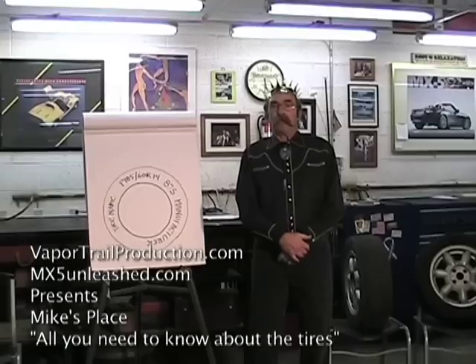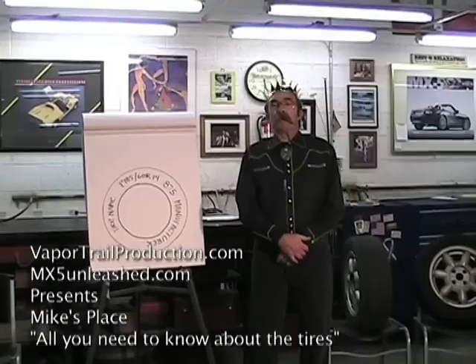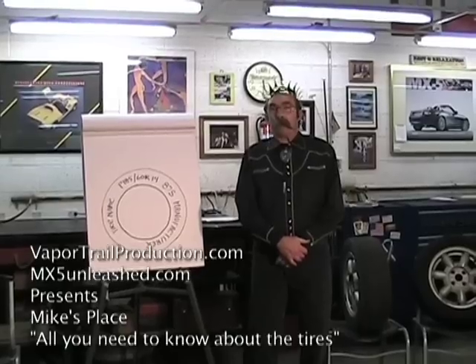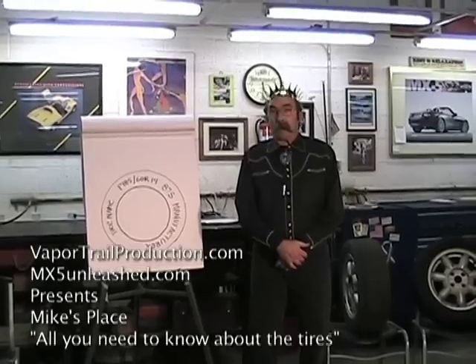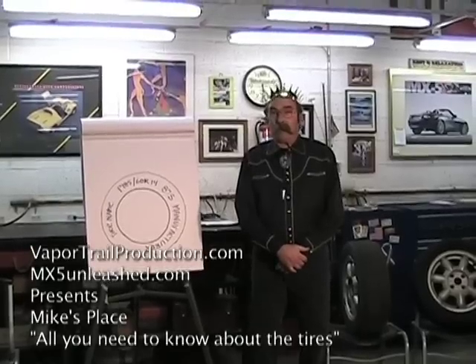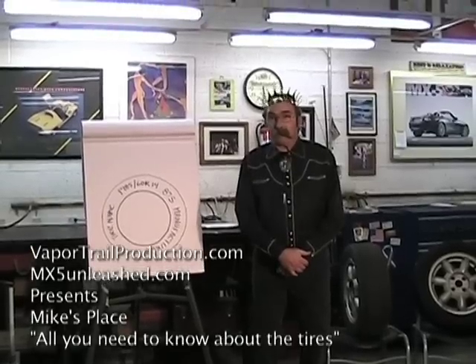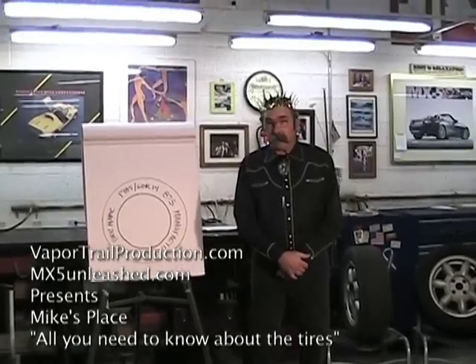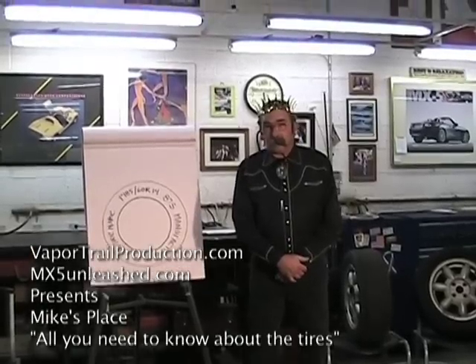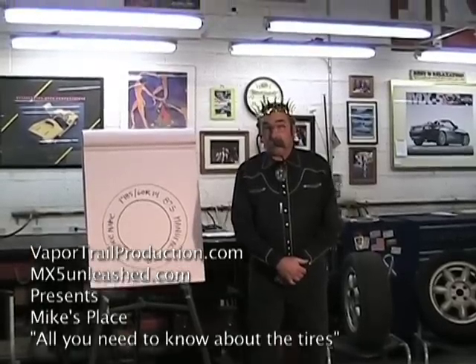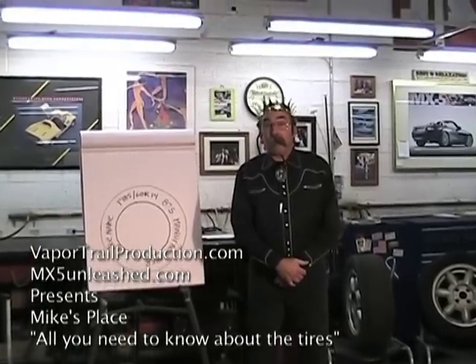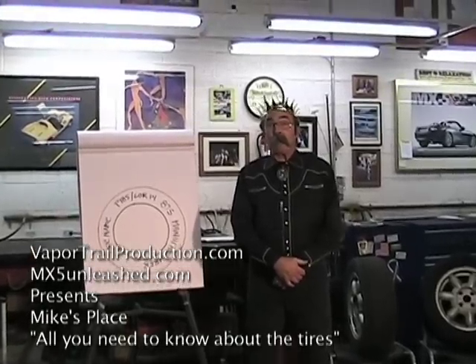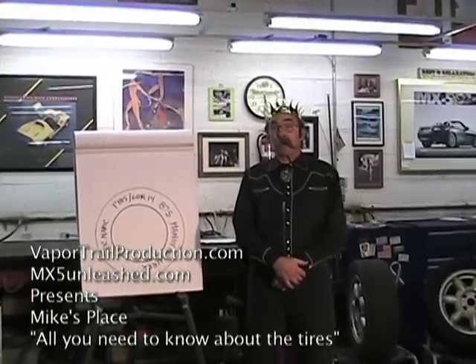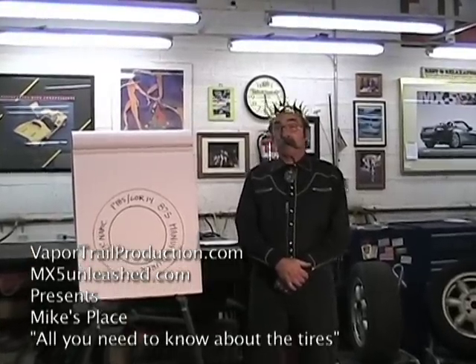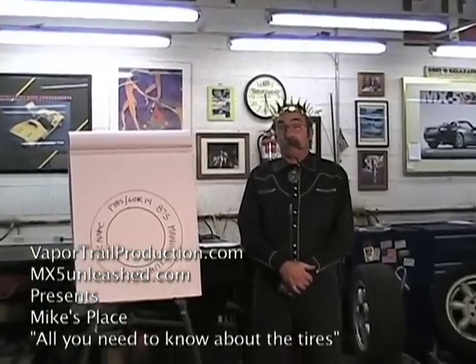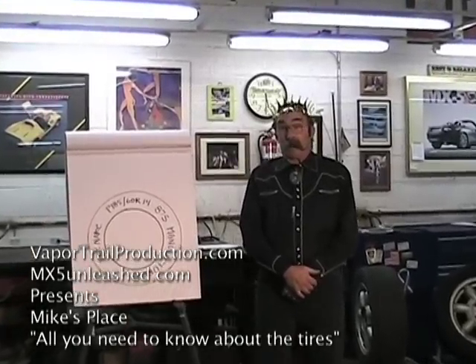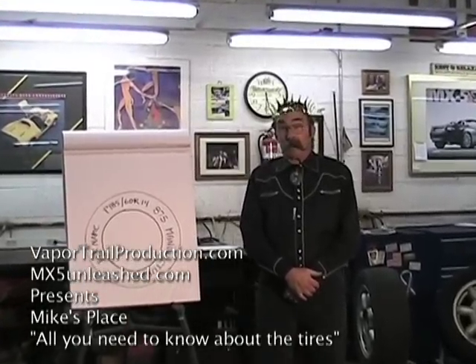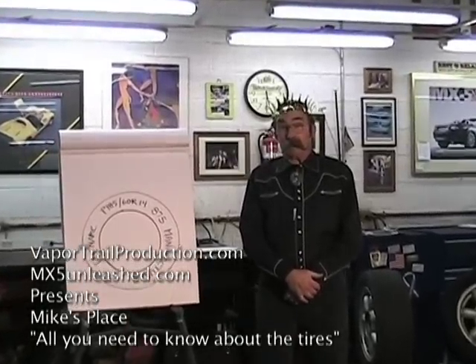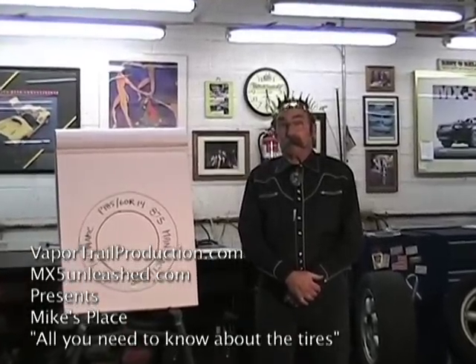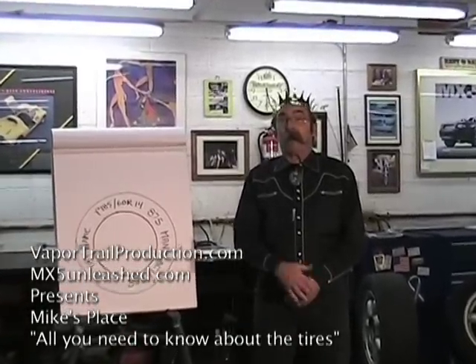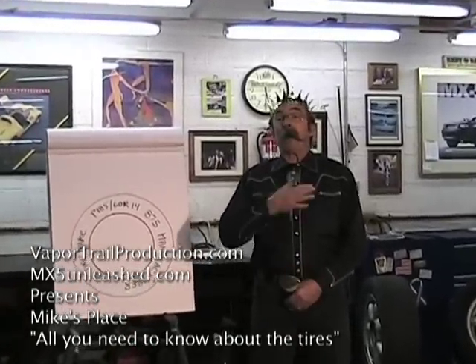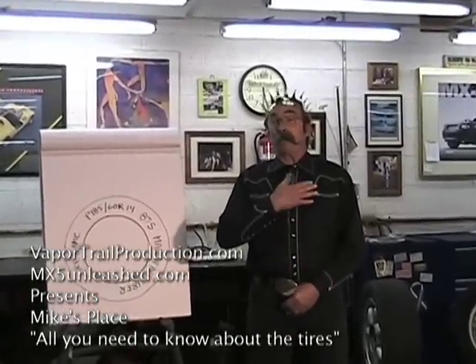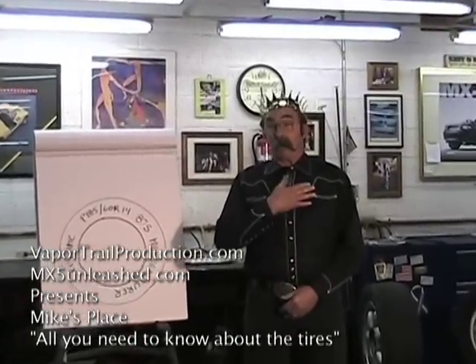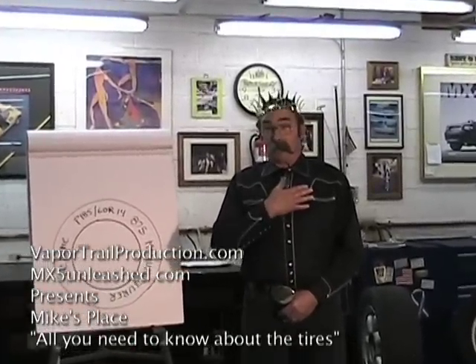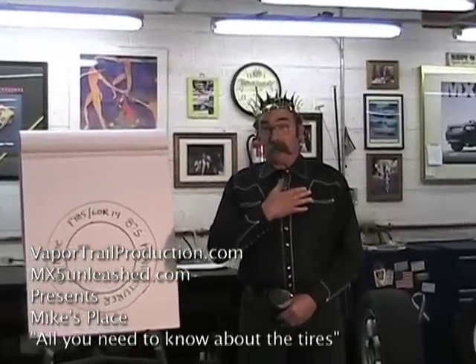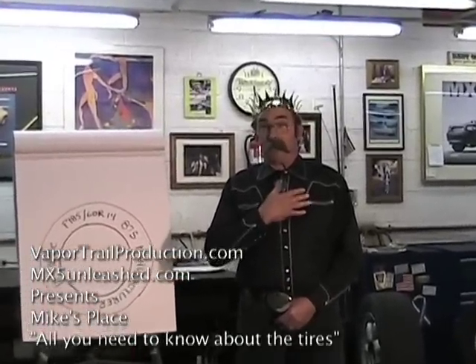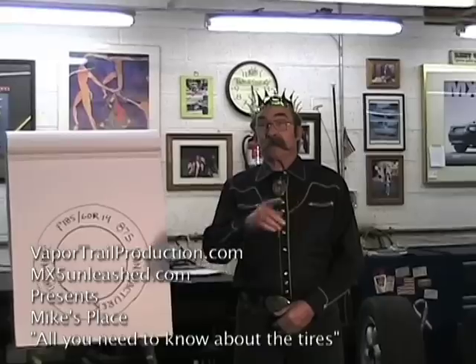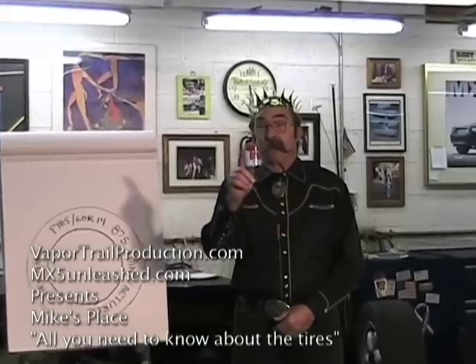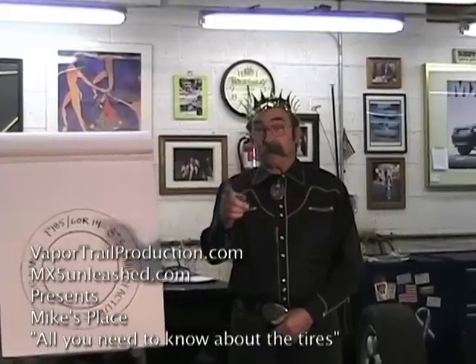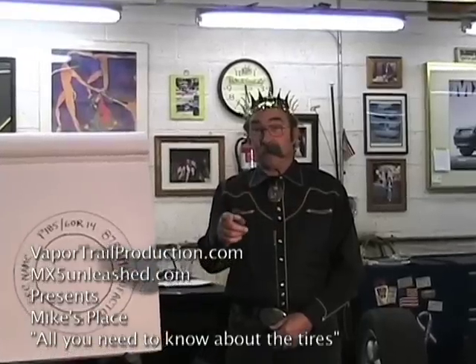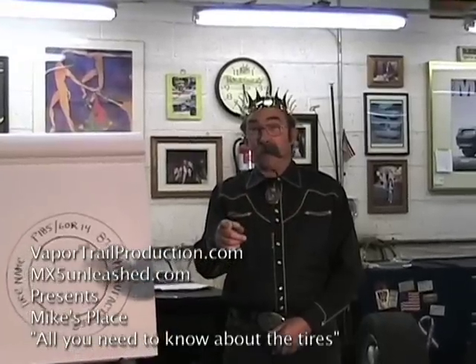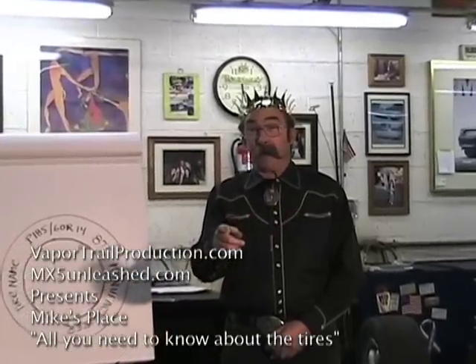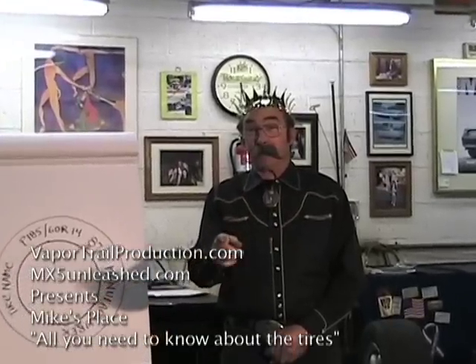Your name might be on the title, it might be parked in your garage, but I'm the owner, because I'm the king of Miatas.